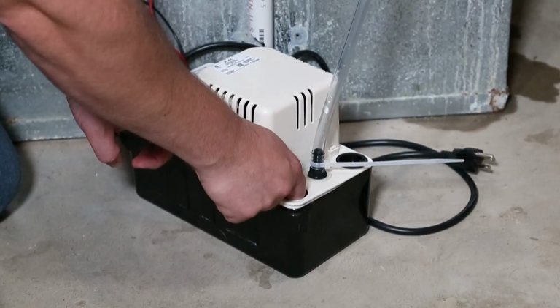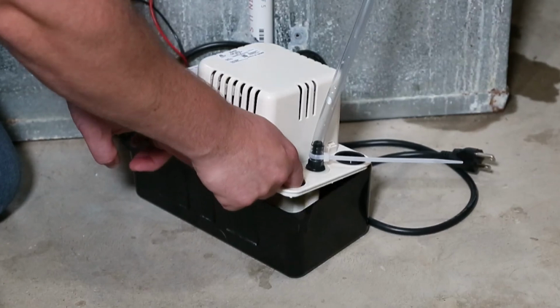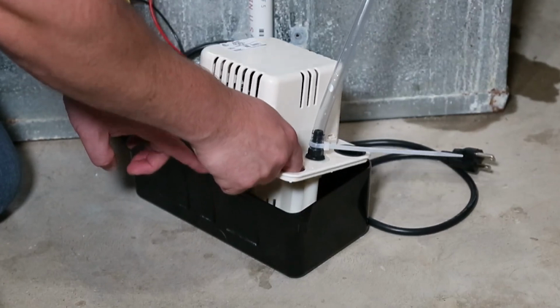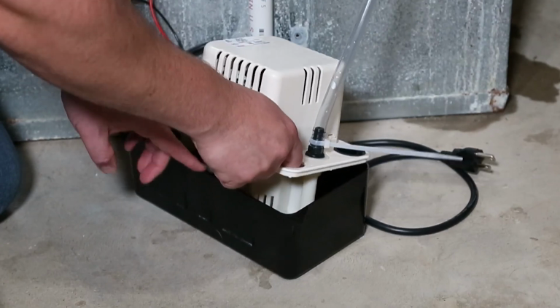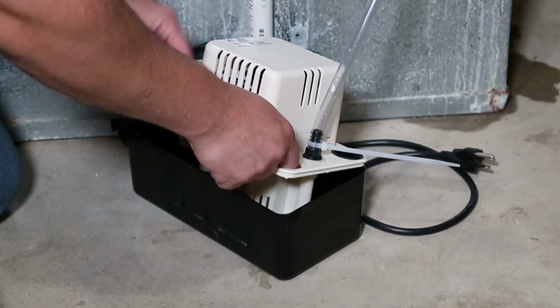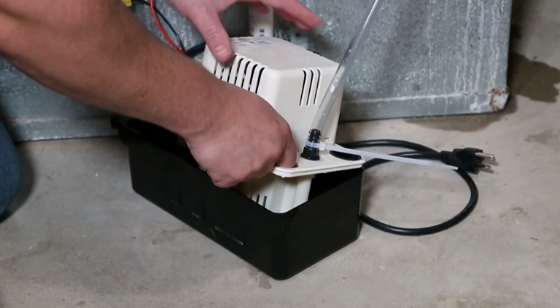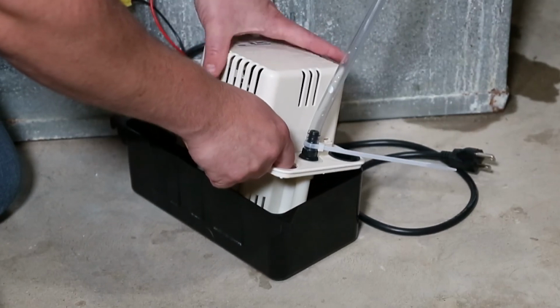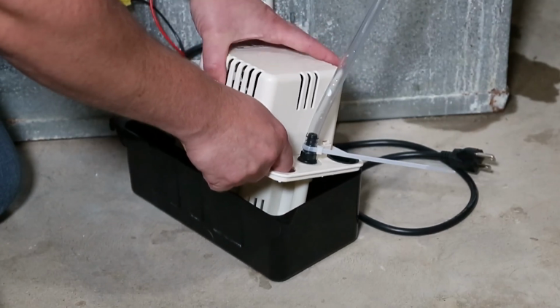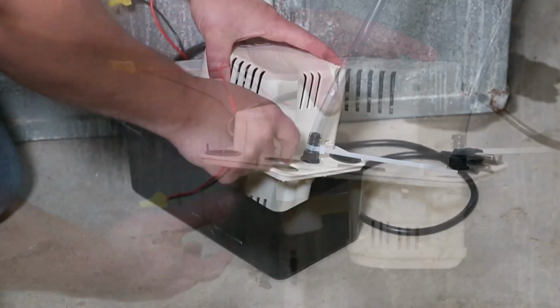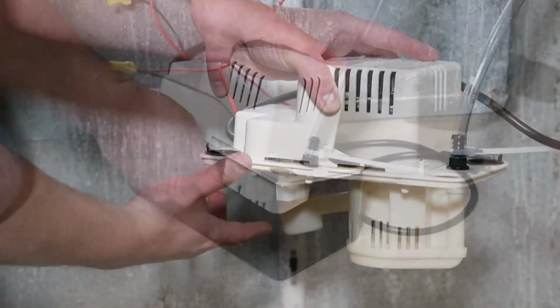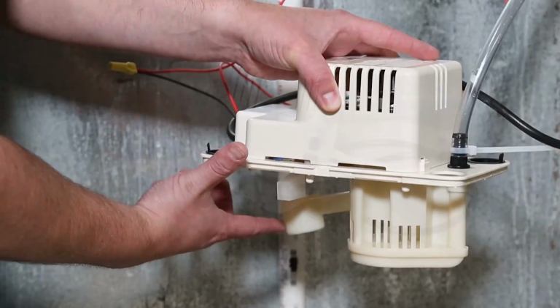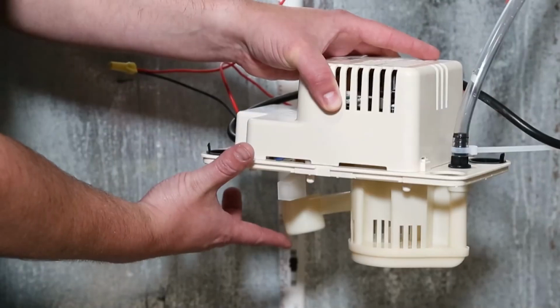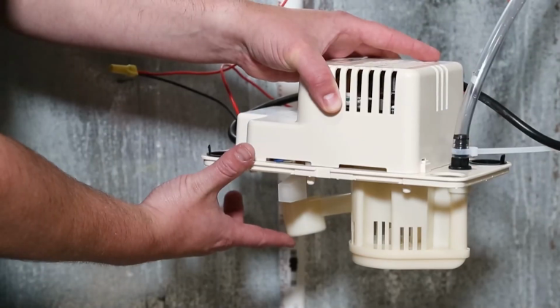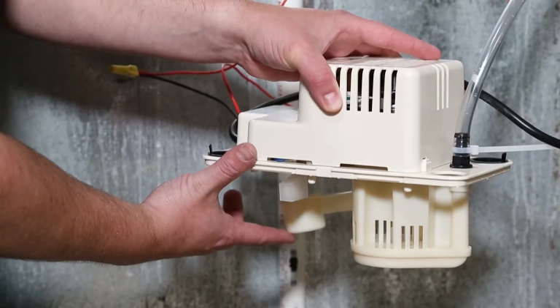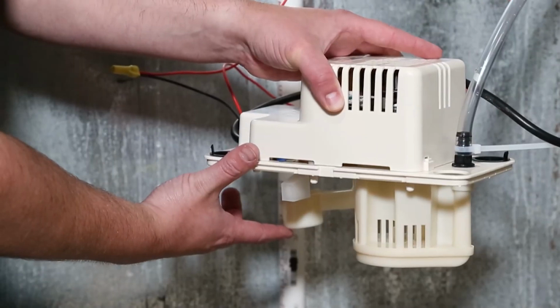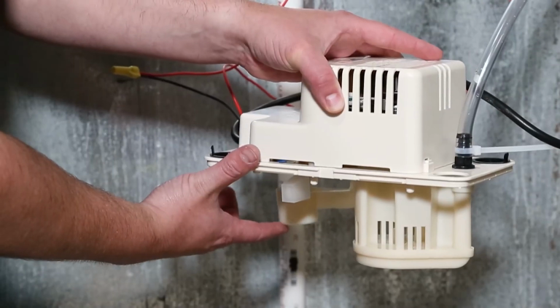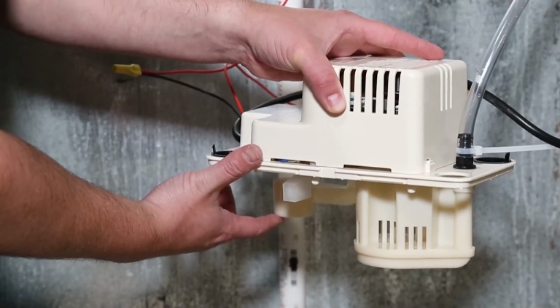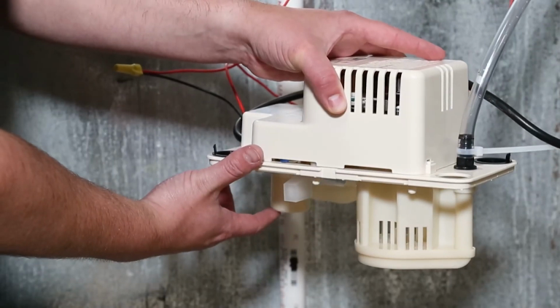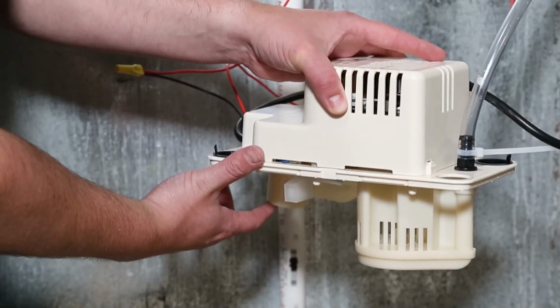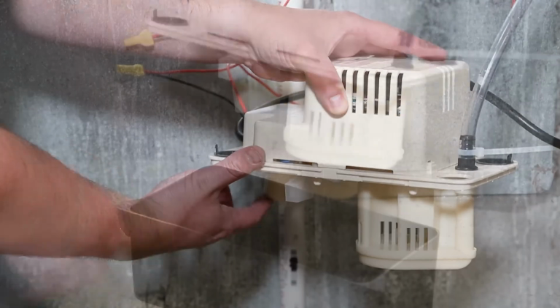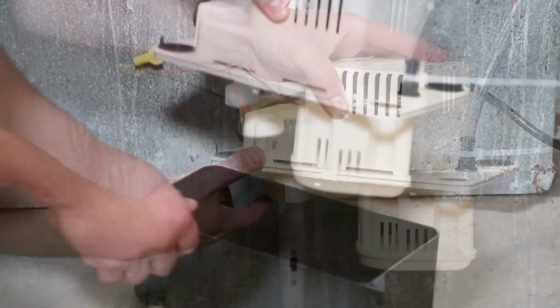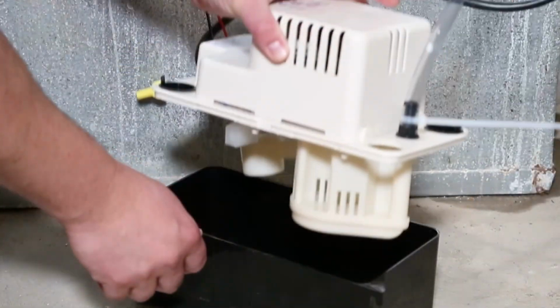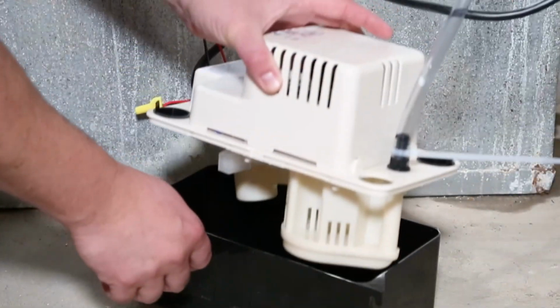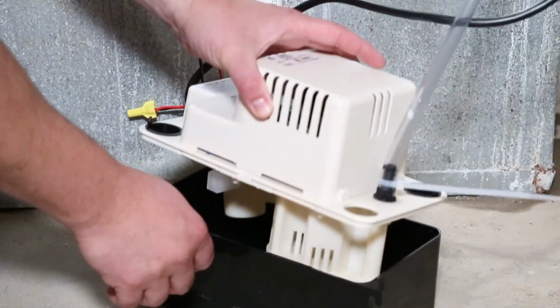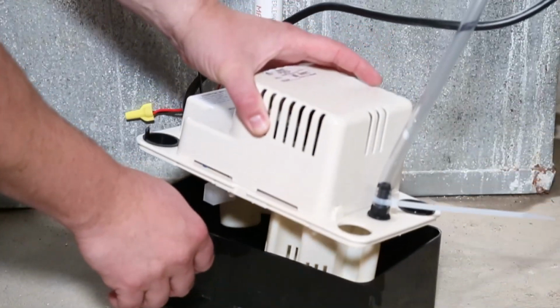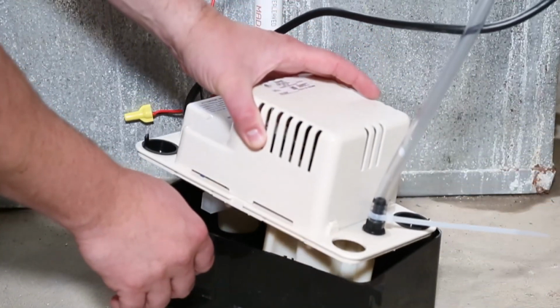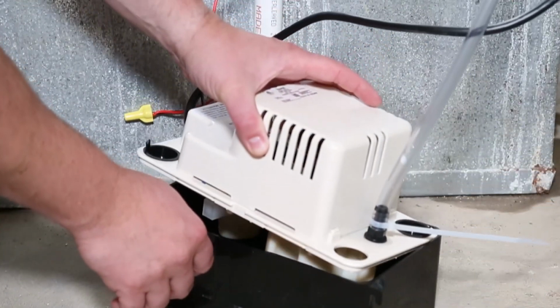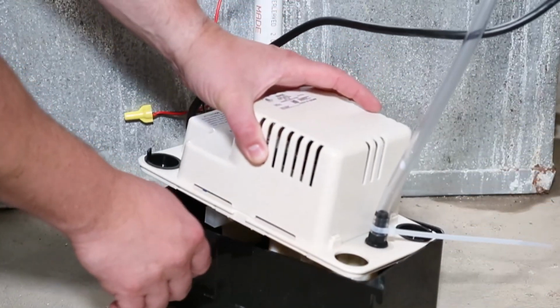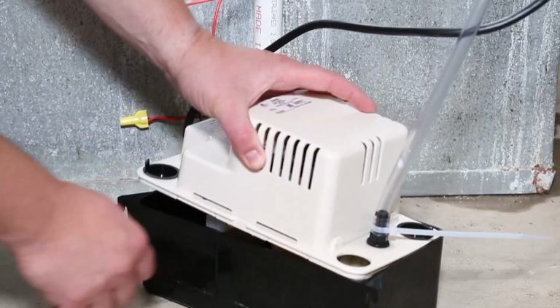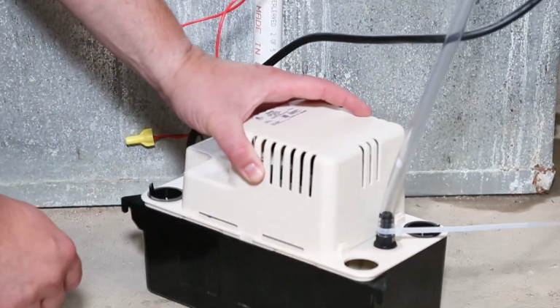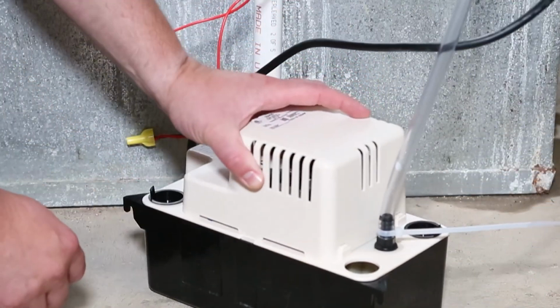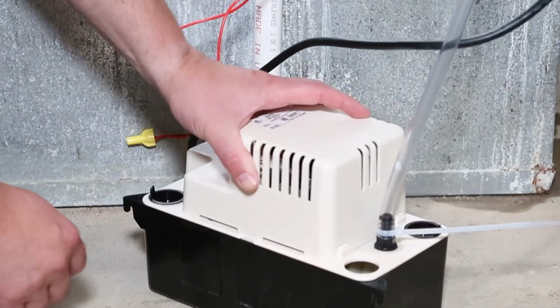Testing operation for the Little Giant VCMA condensate pump is simple. Let's get started.